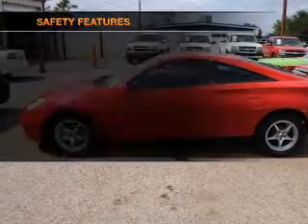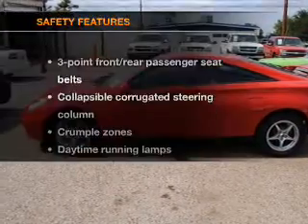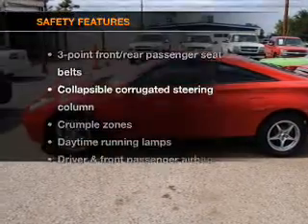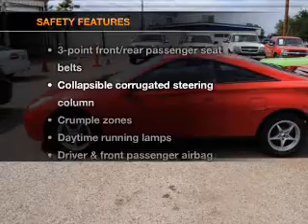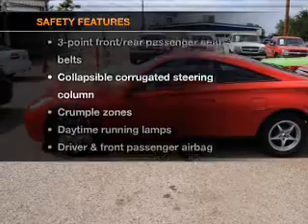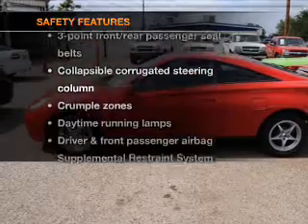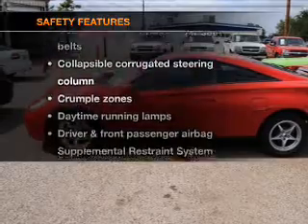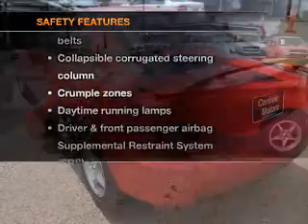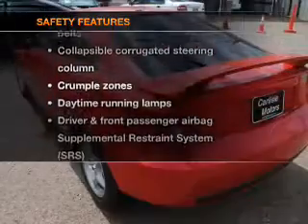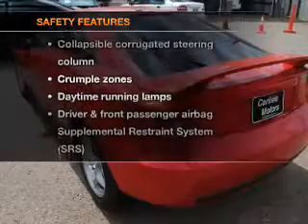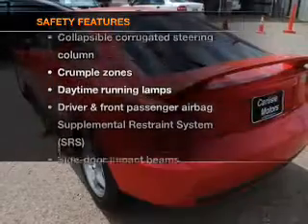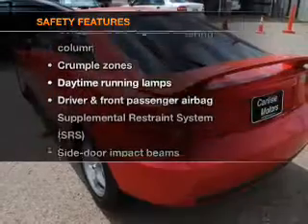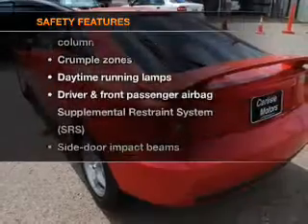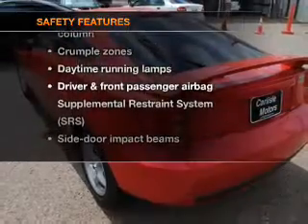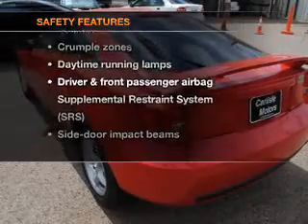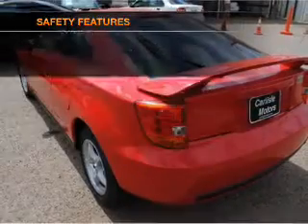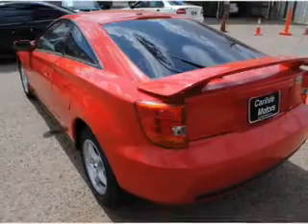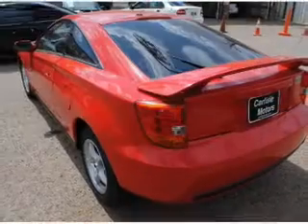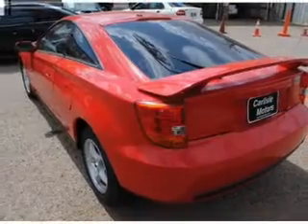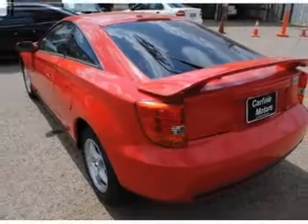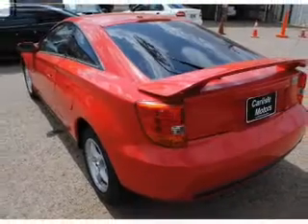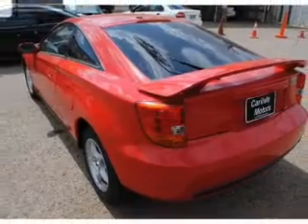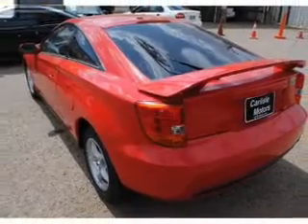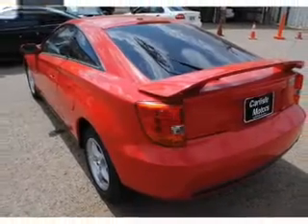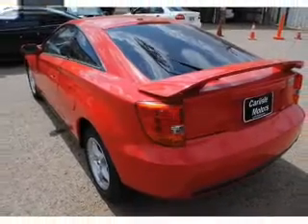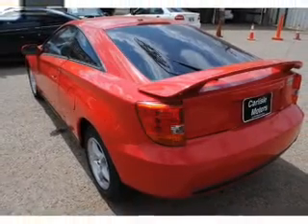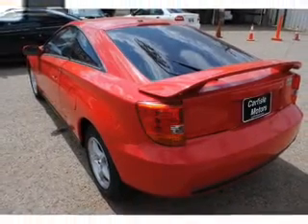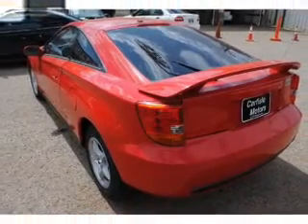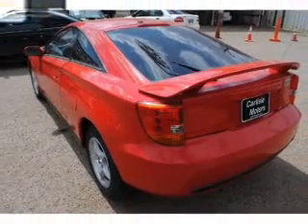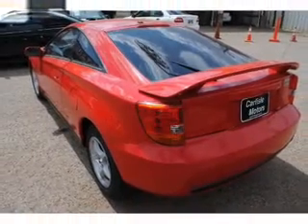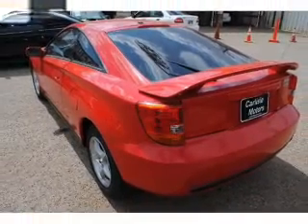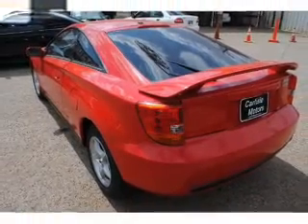And for your peace of mind, the following safety equipment is included: passenger airbag, daytime running lights.